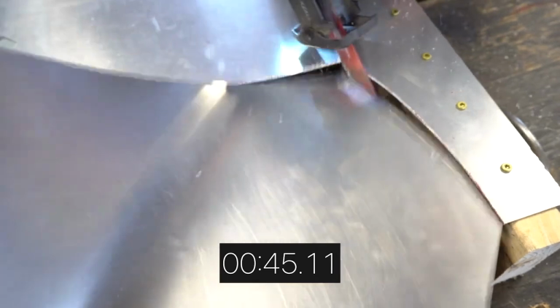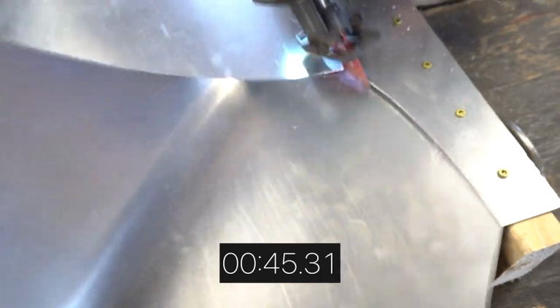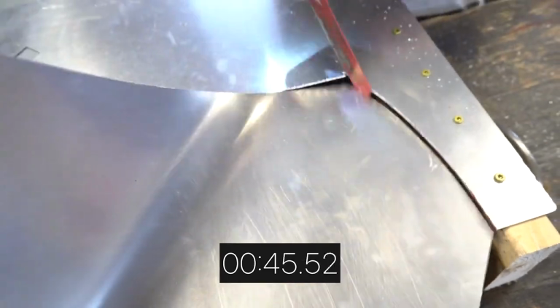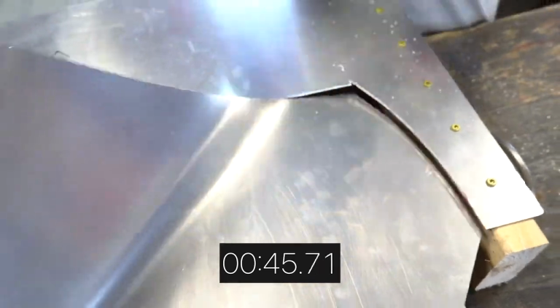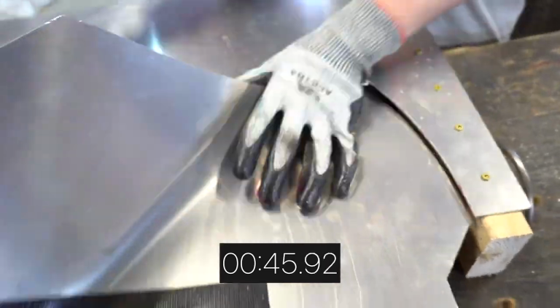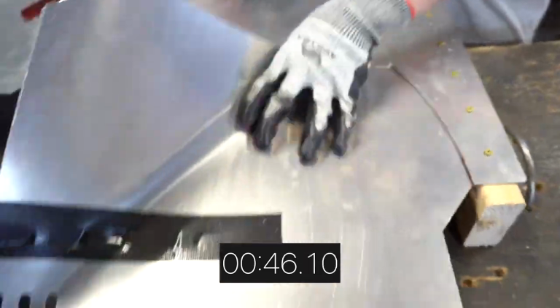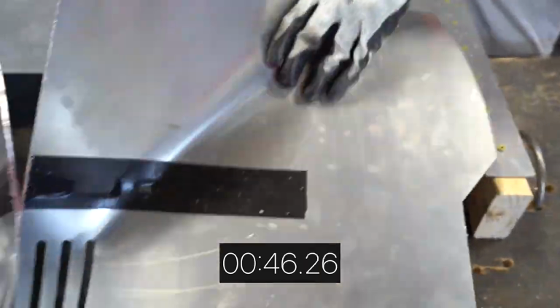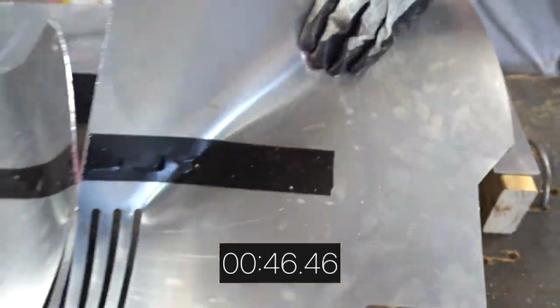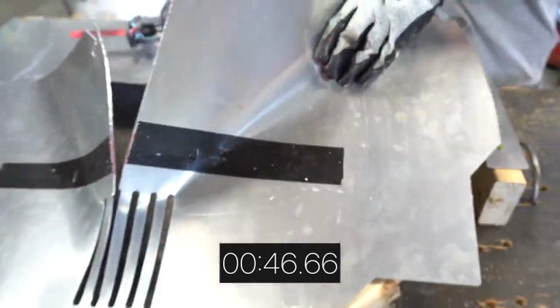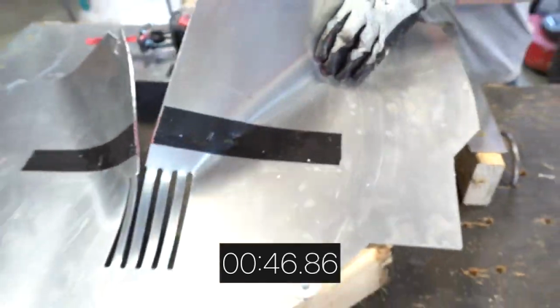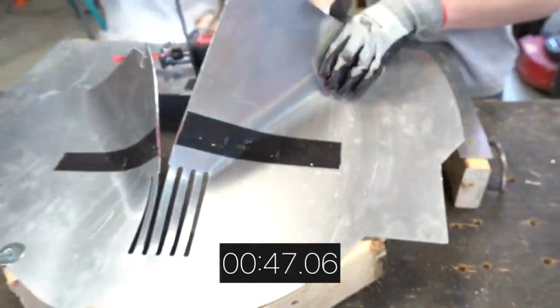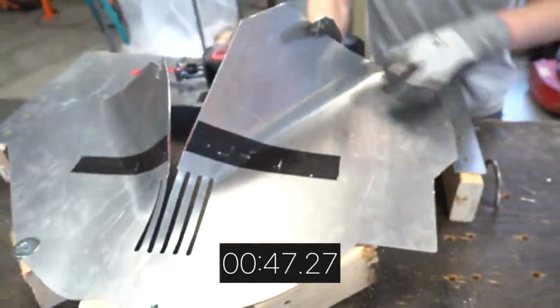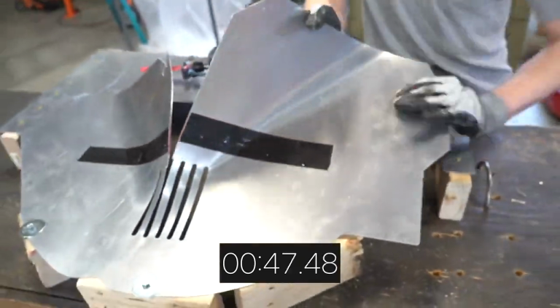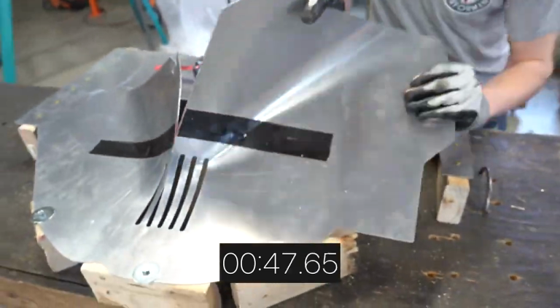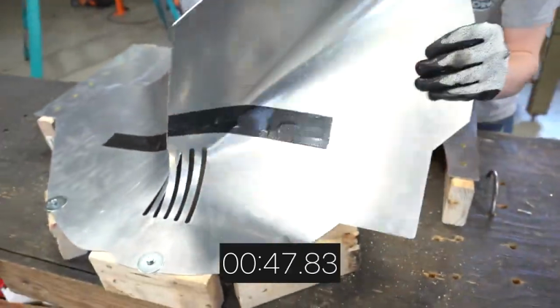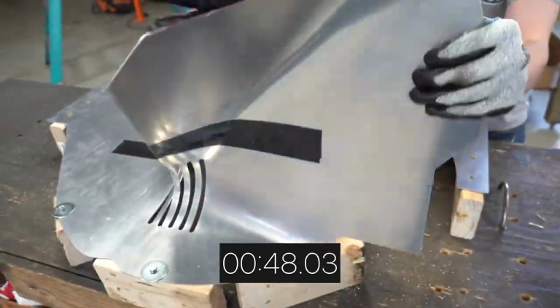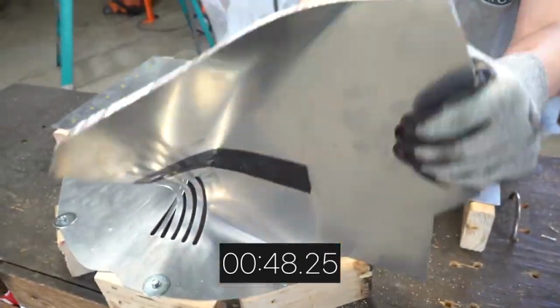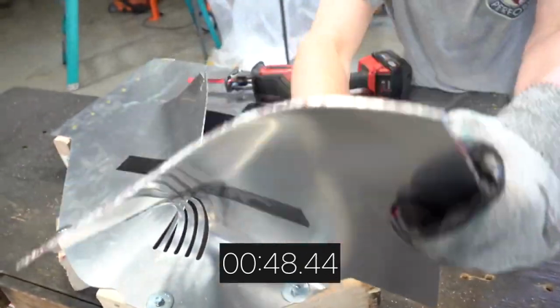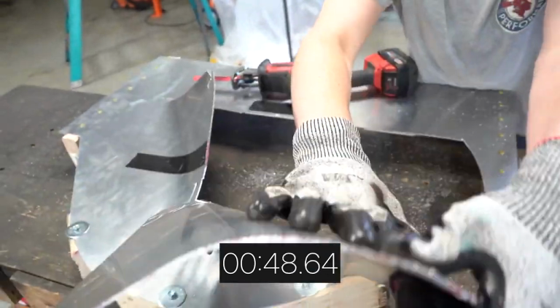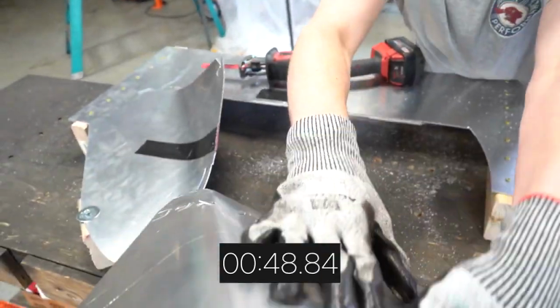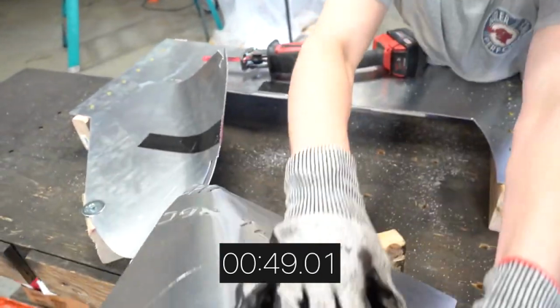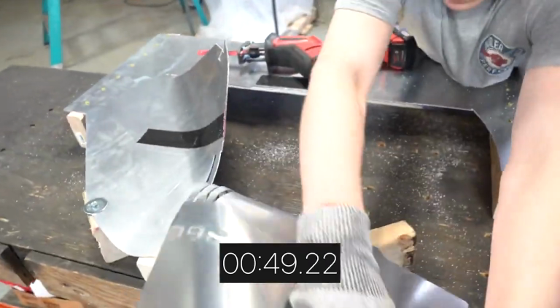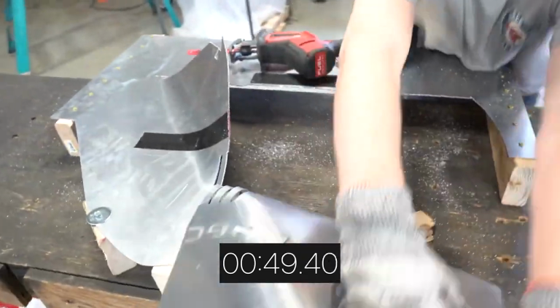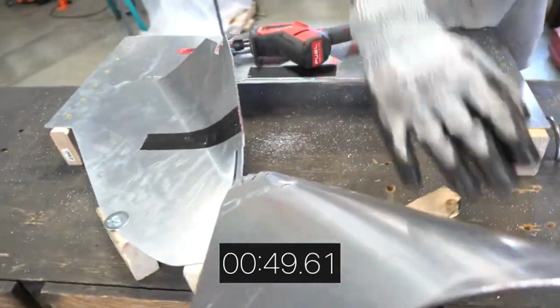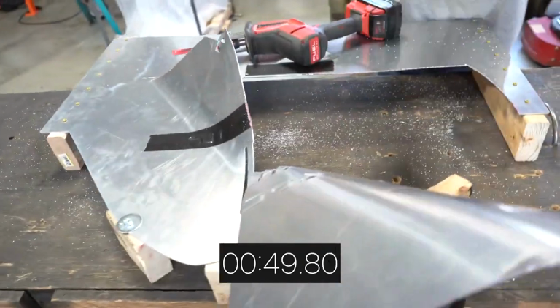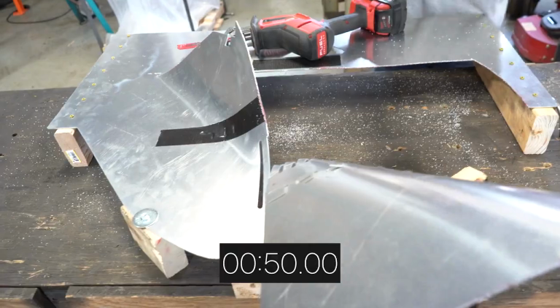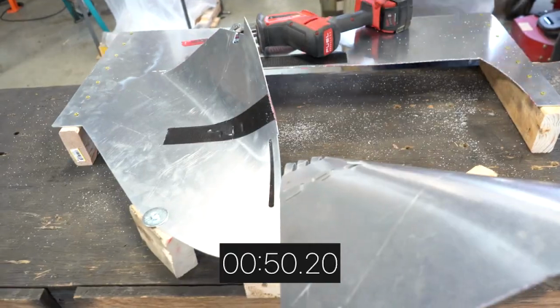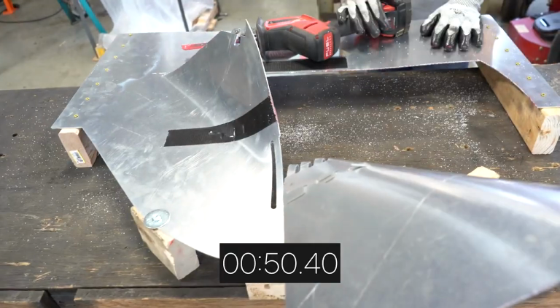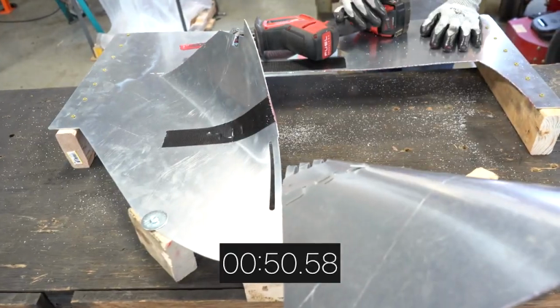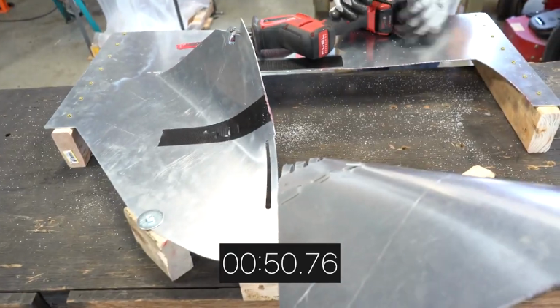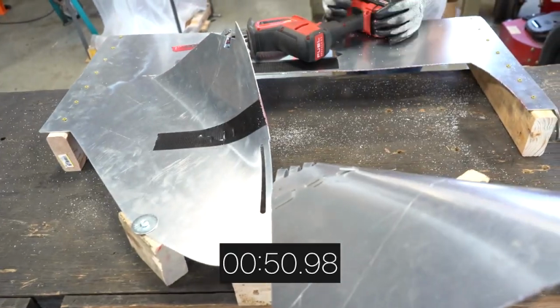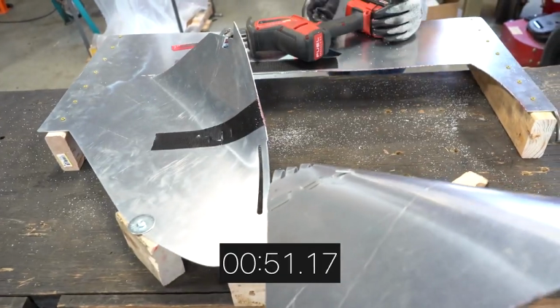While the metal shield is again a great deterrent, with a few cuts and some muscle the catalytic converter is now exposed.